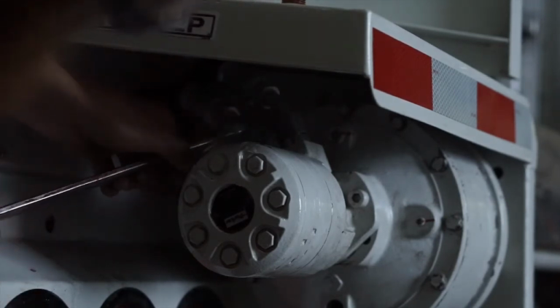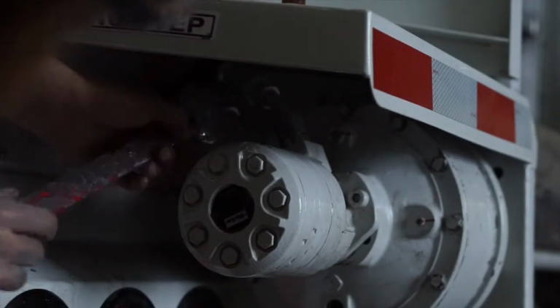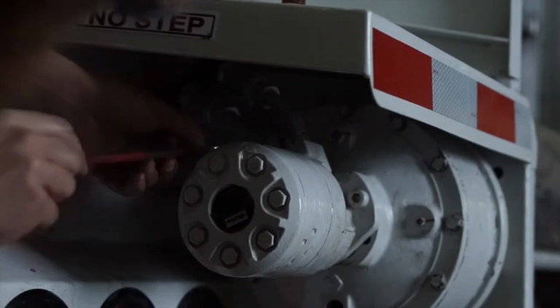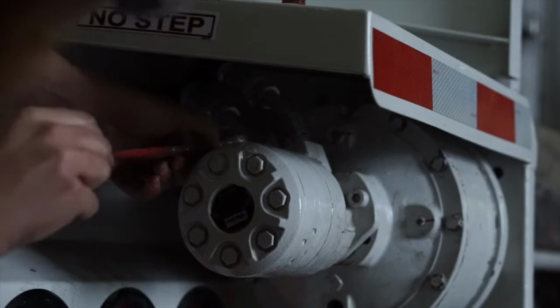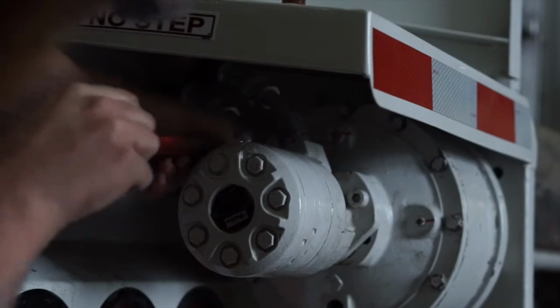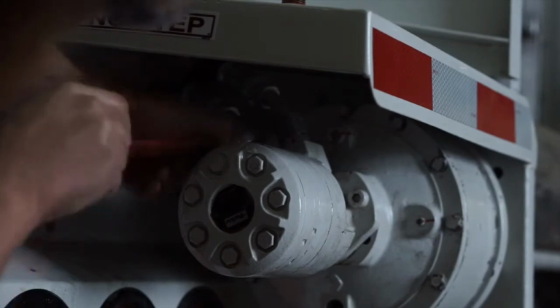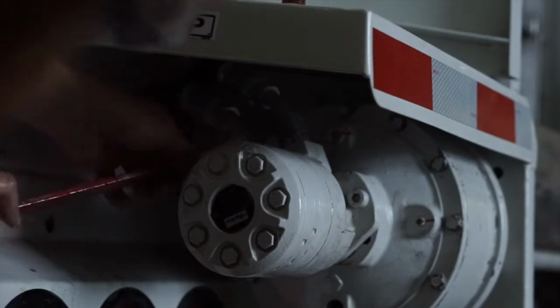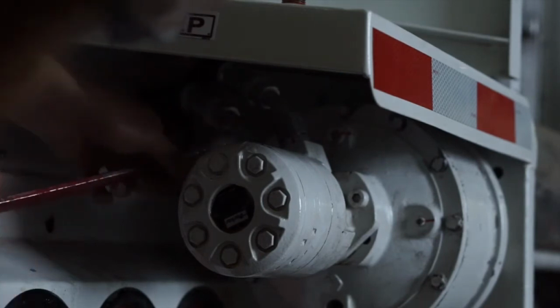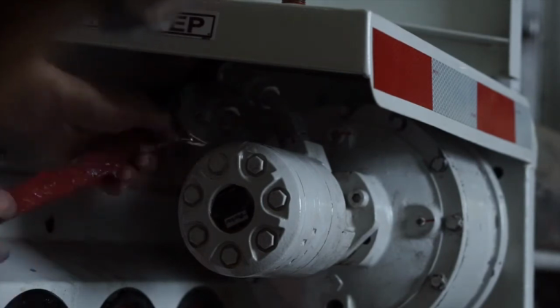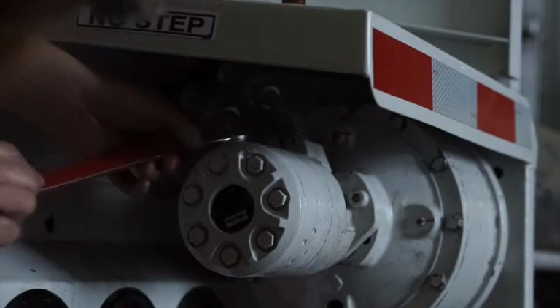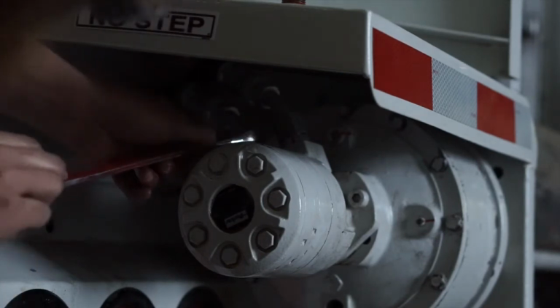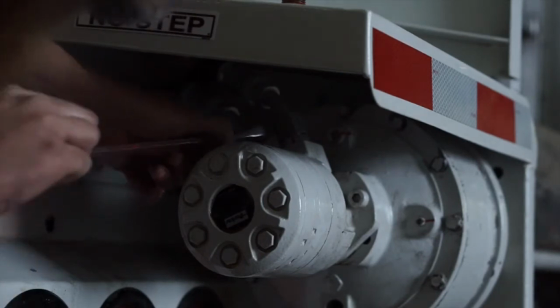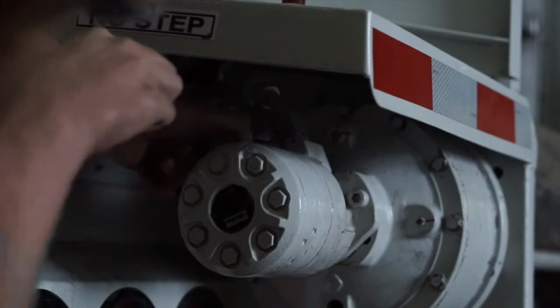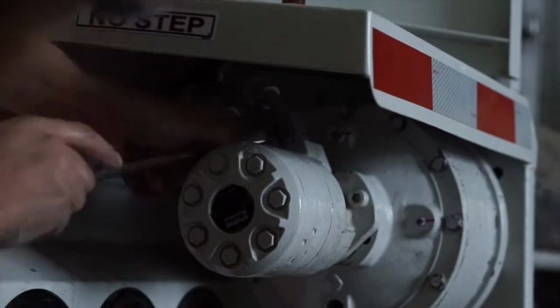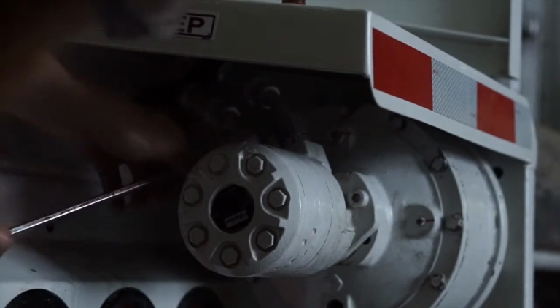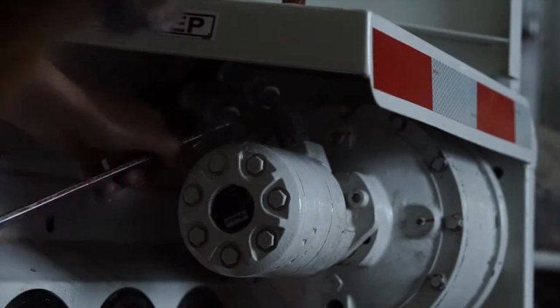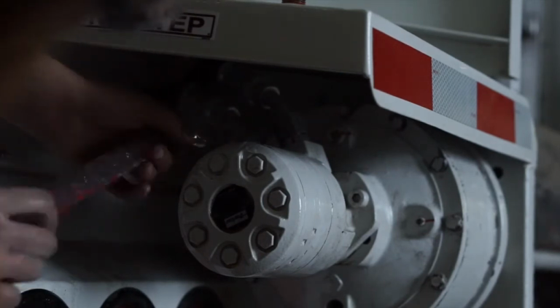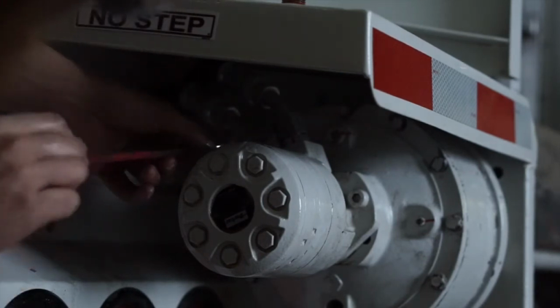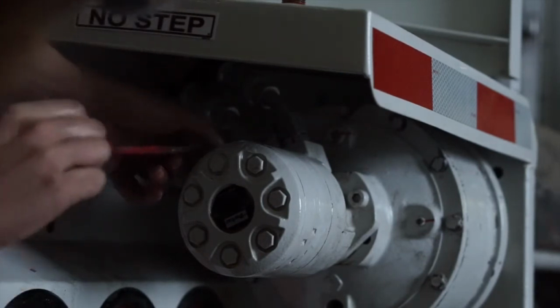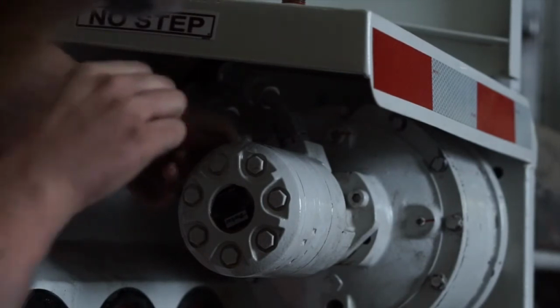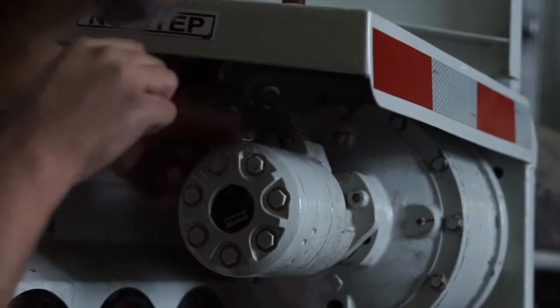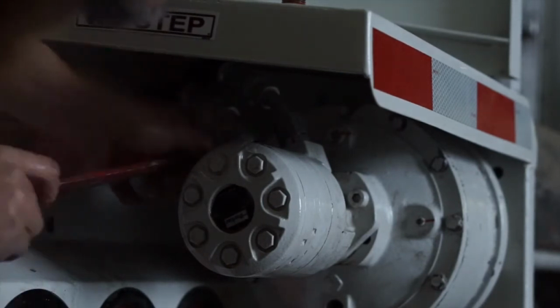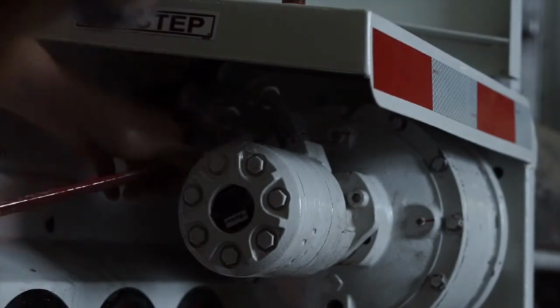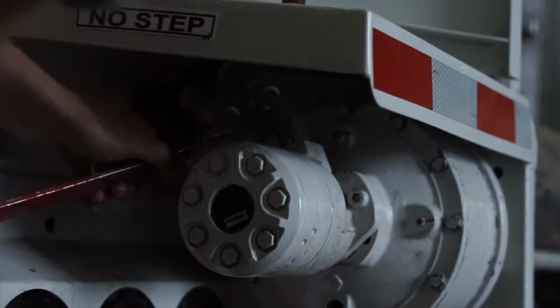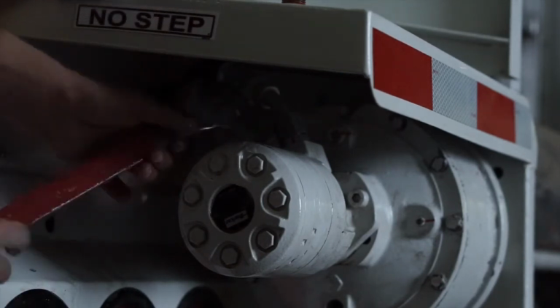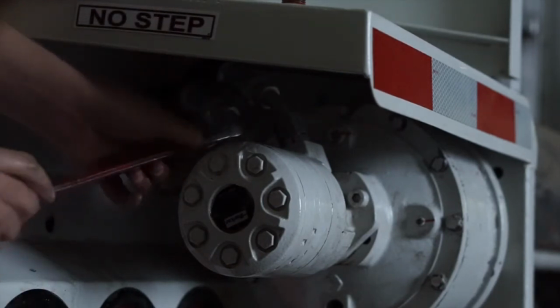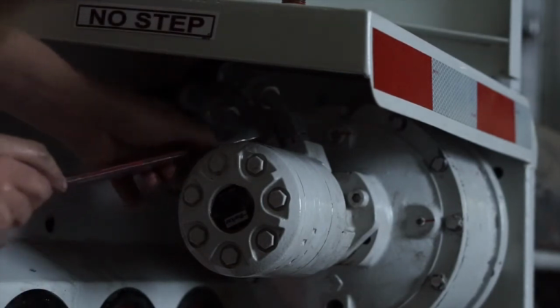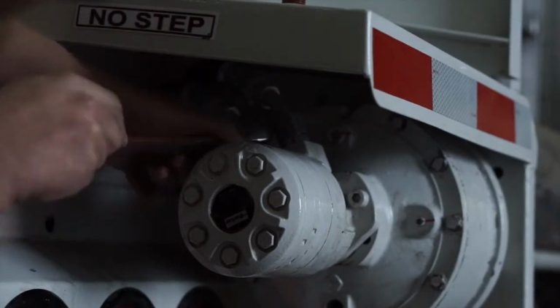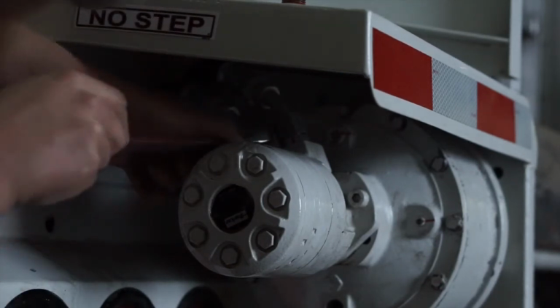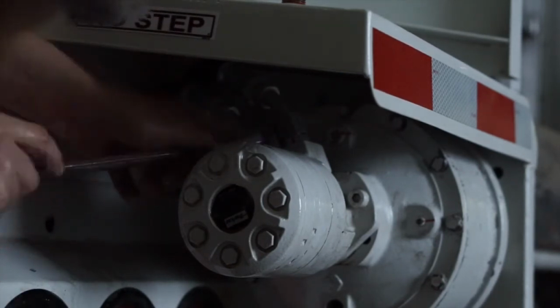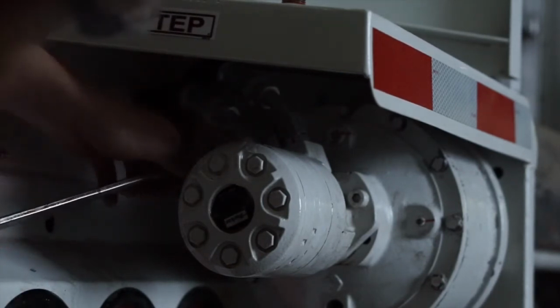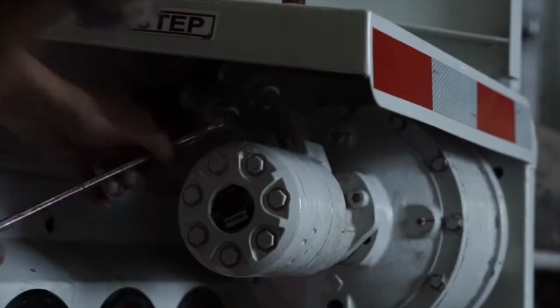A good note to remember is that the B port on the planetary motor is always your return port.